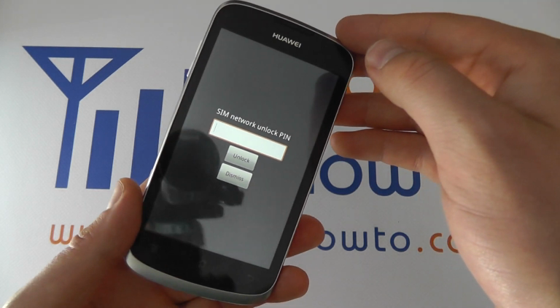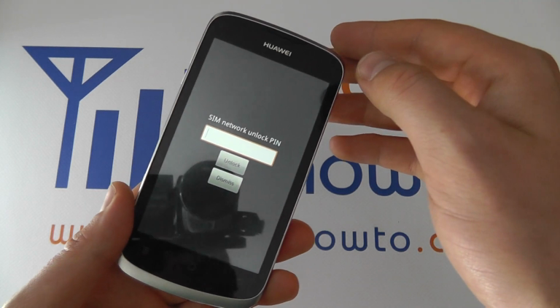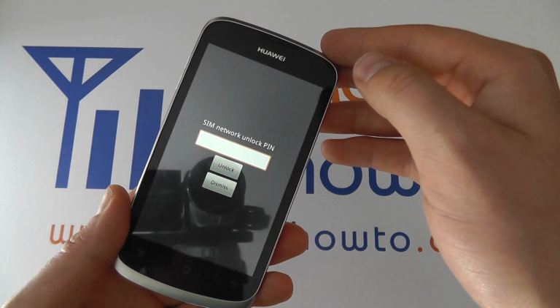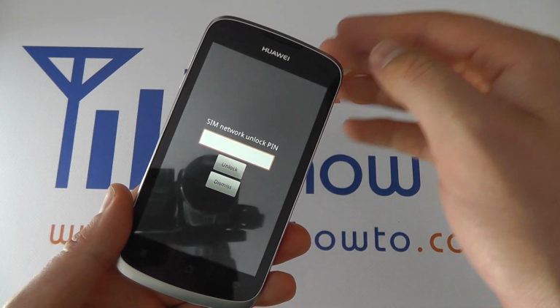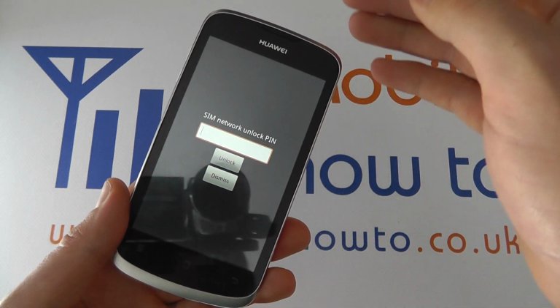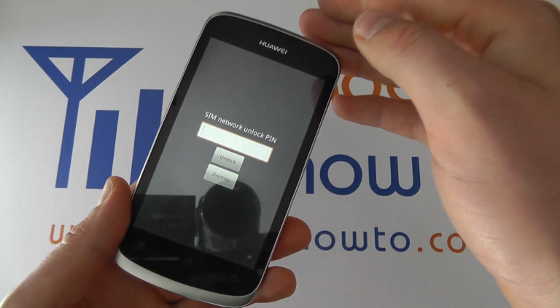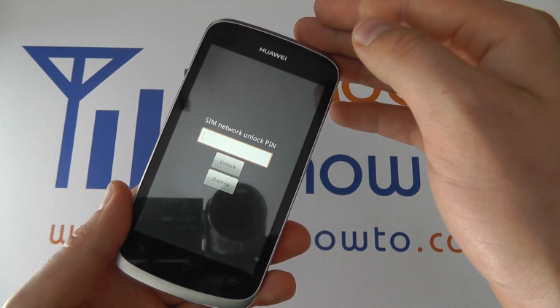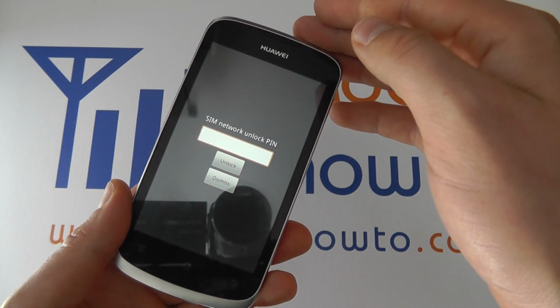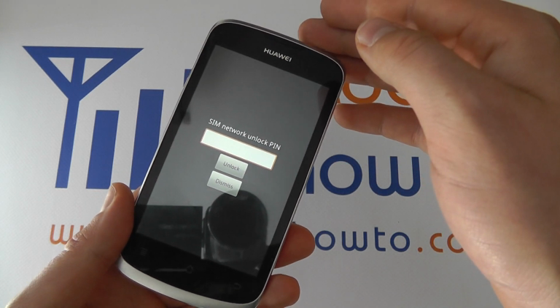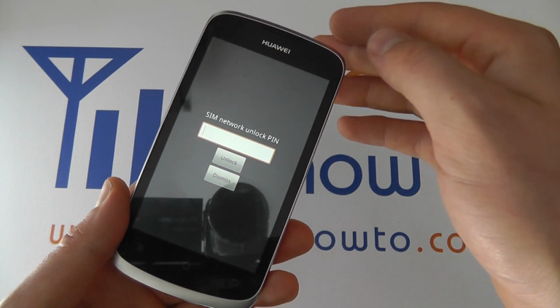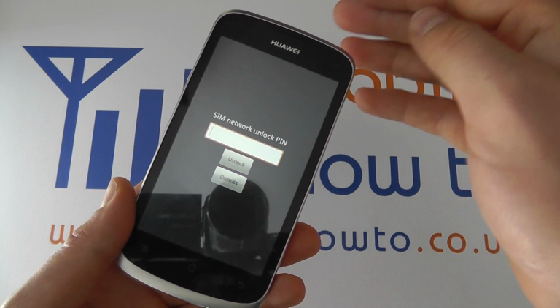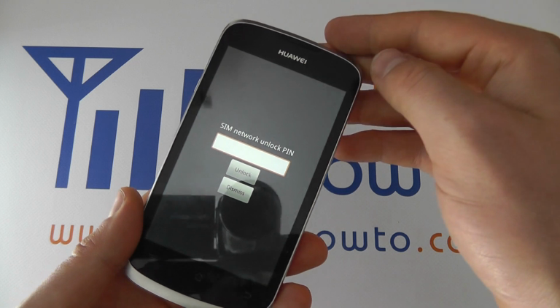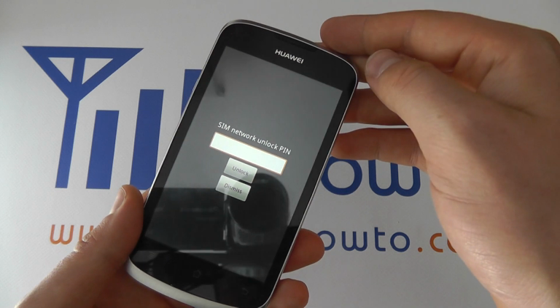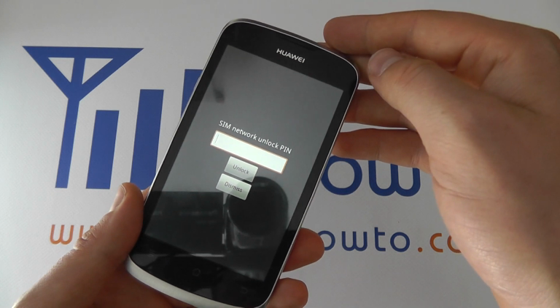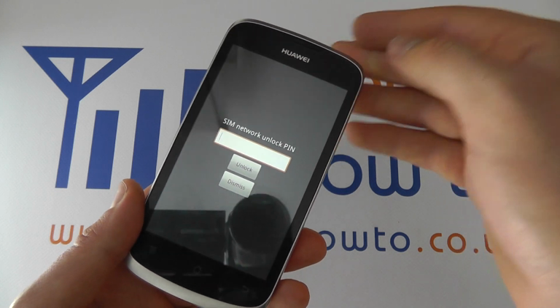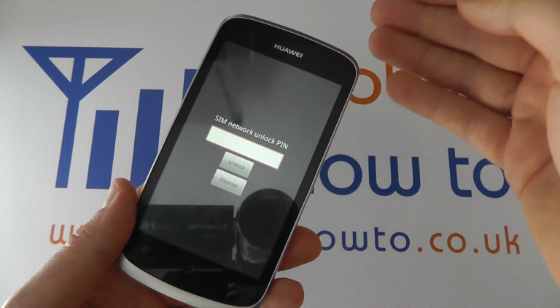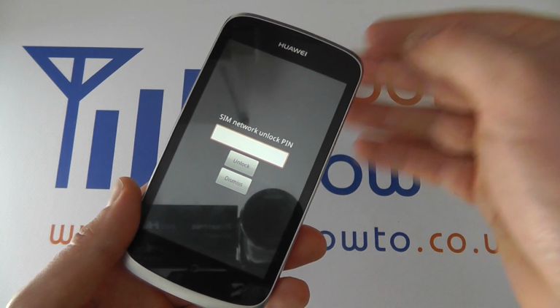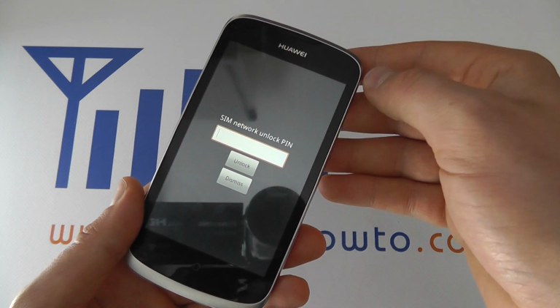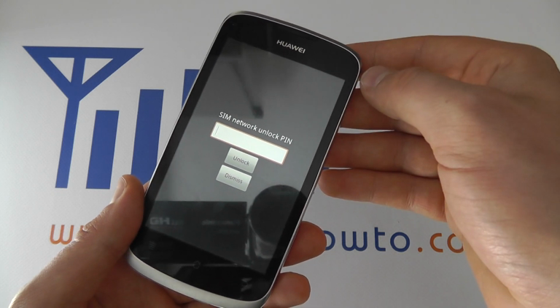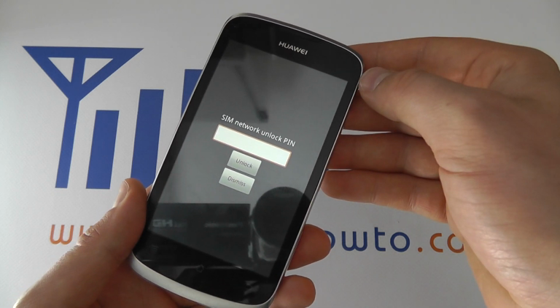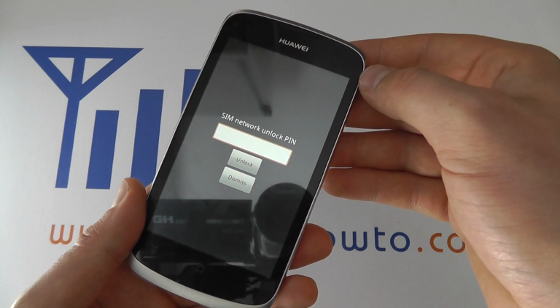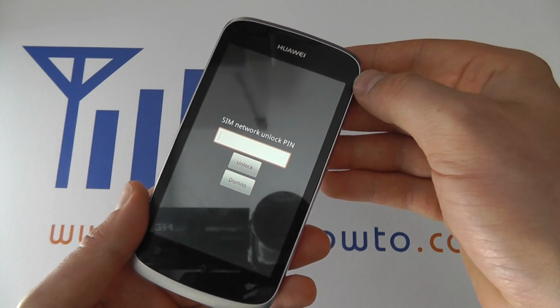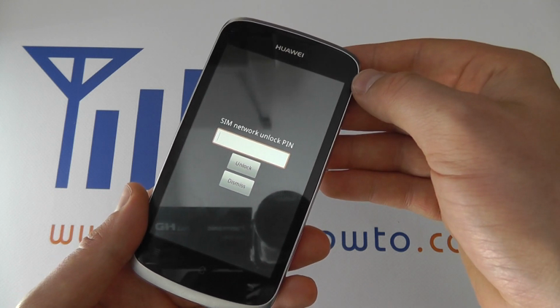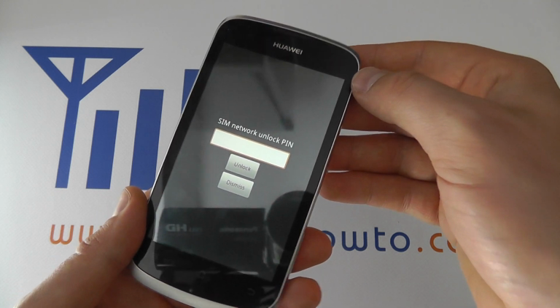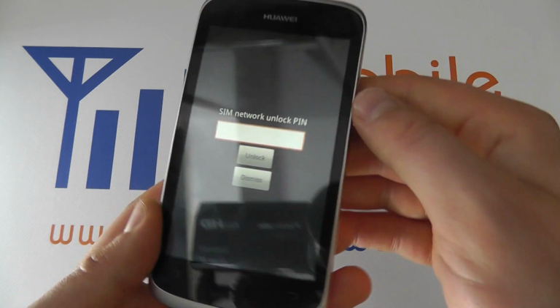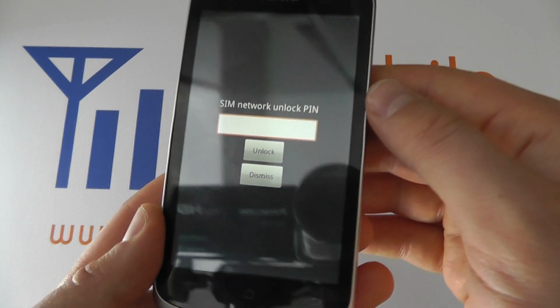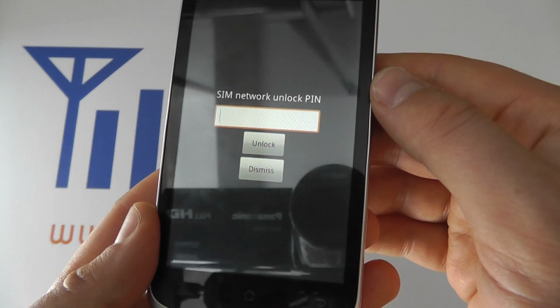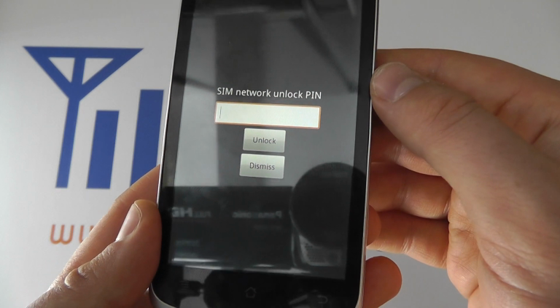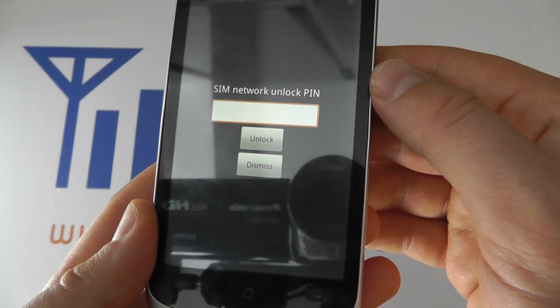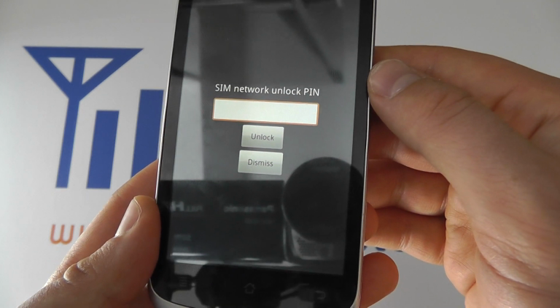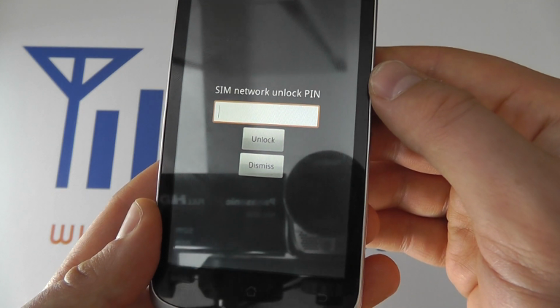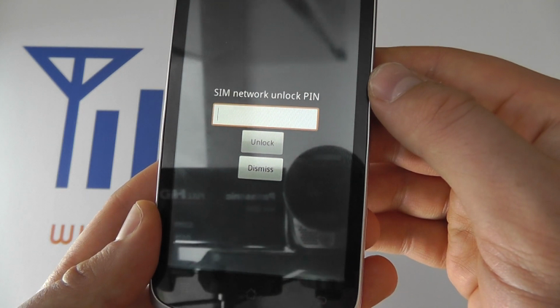So for example, the G300 may be locked to Vodafone and you've put an O2 SIM in it. You would need an unlock PIN.